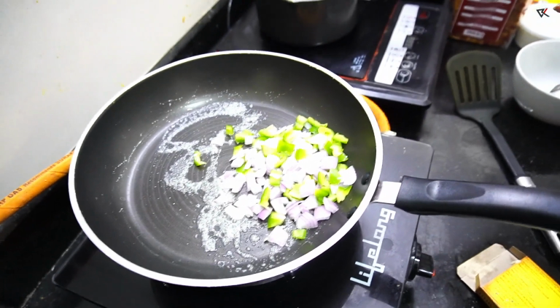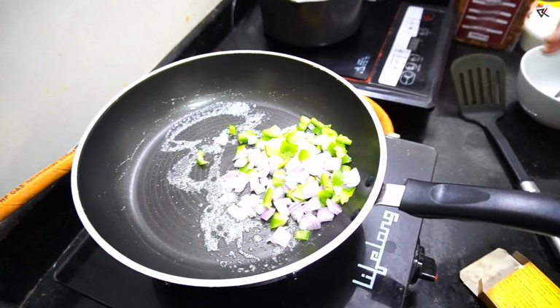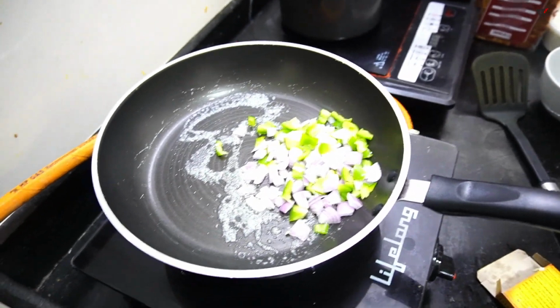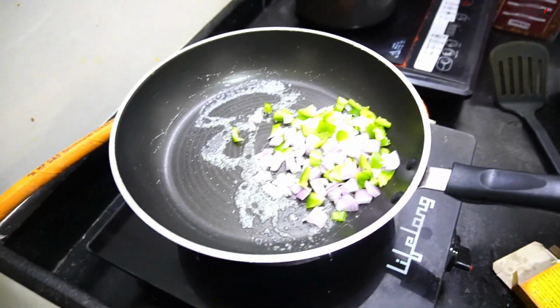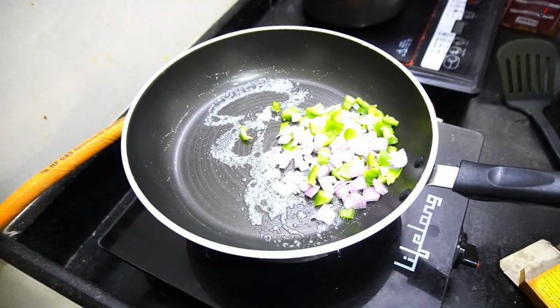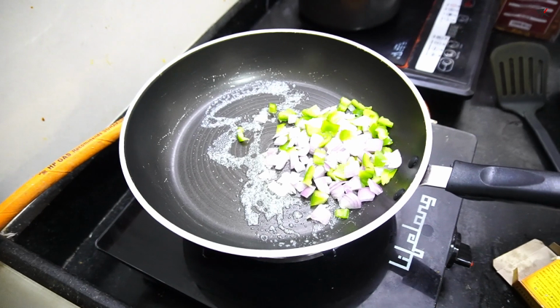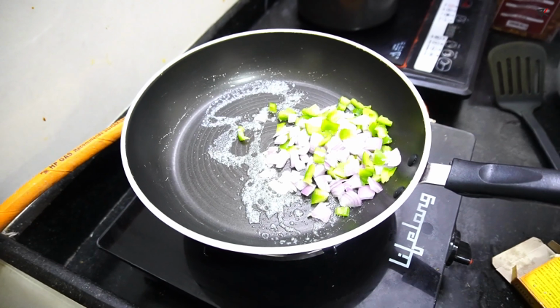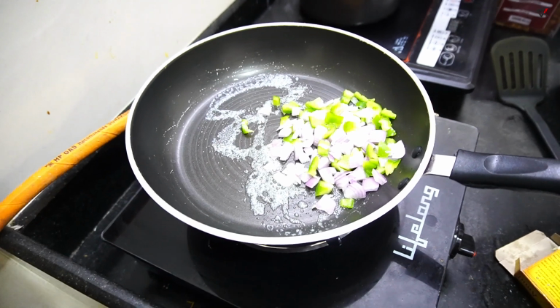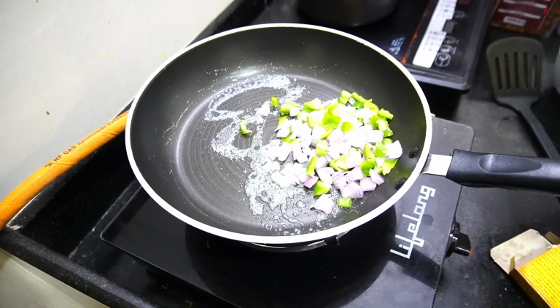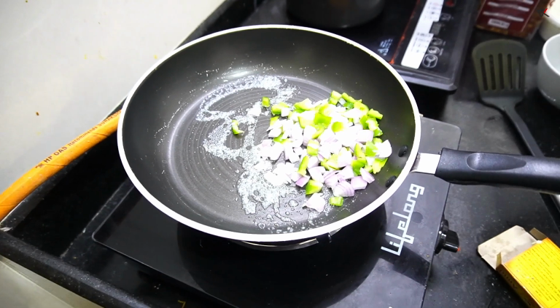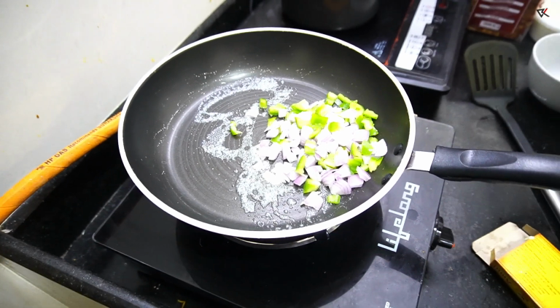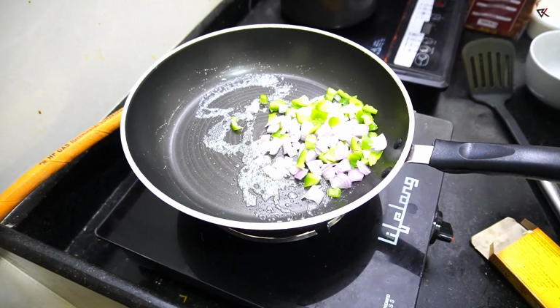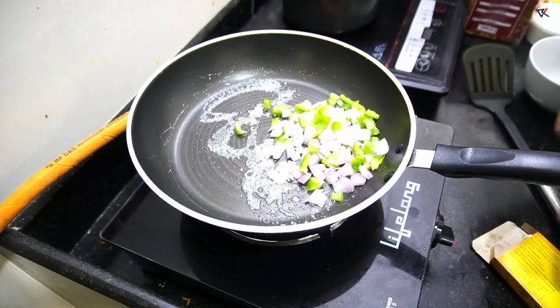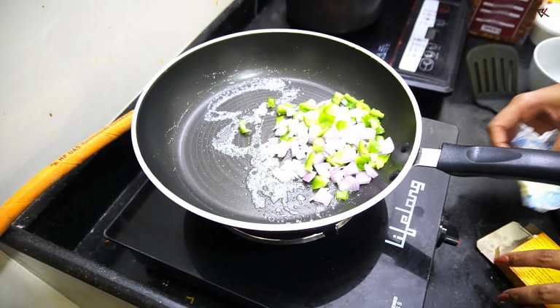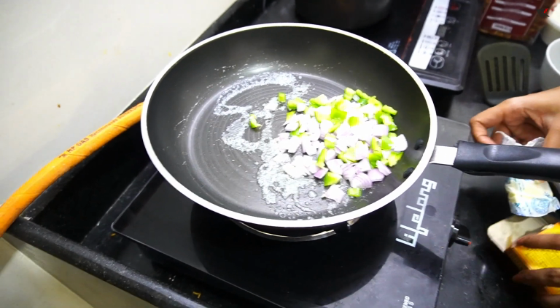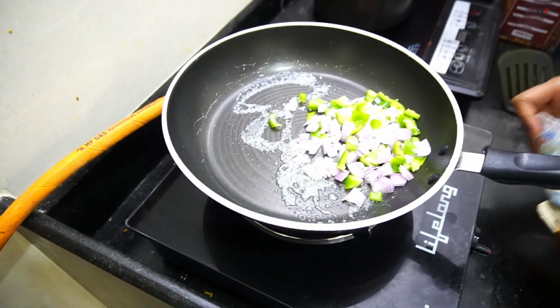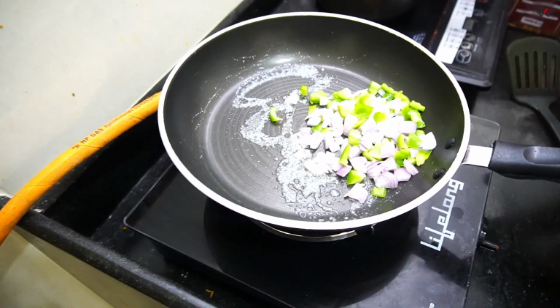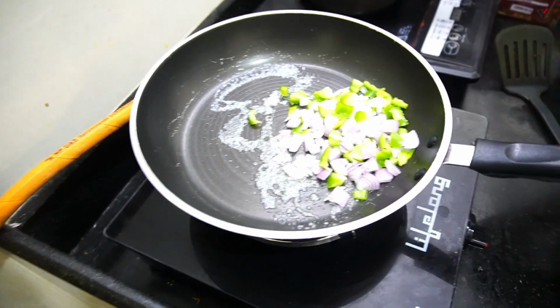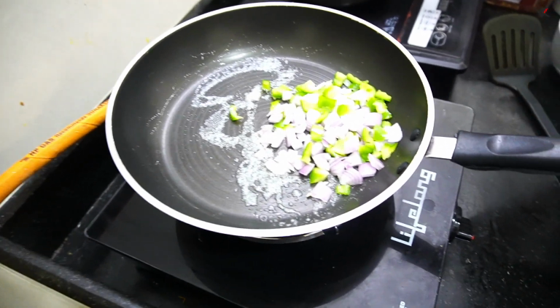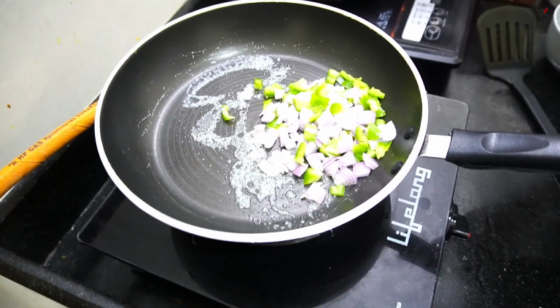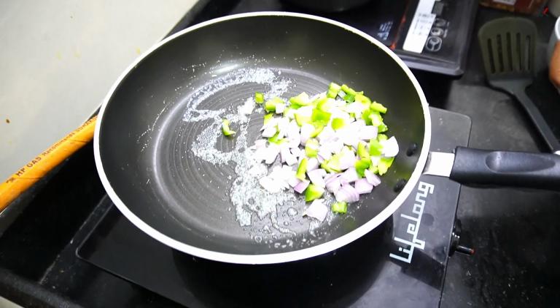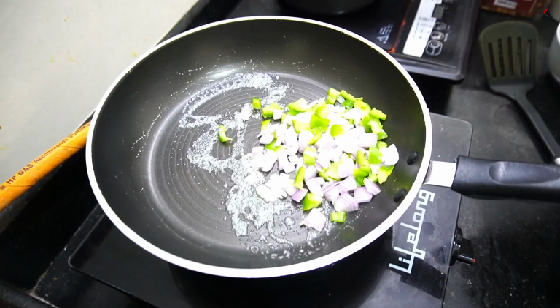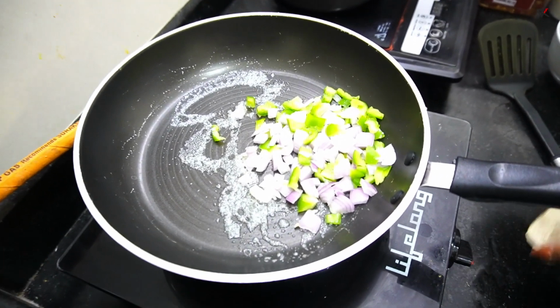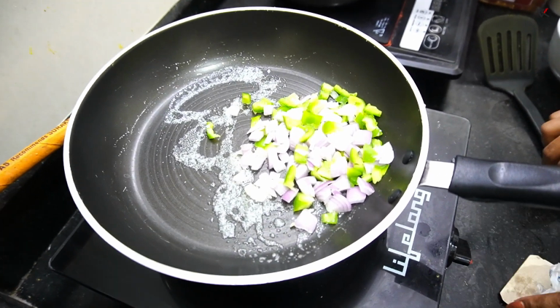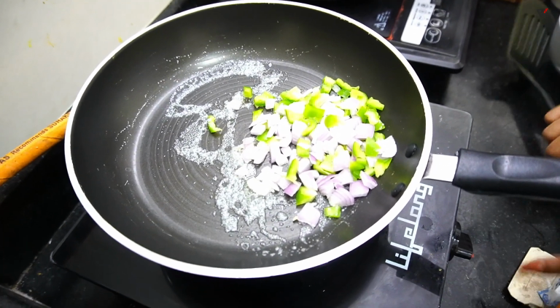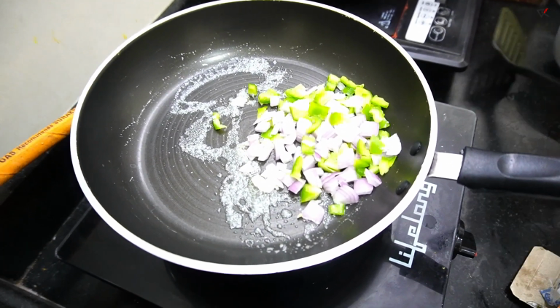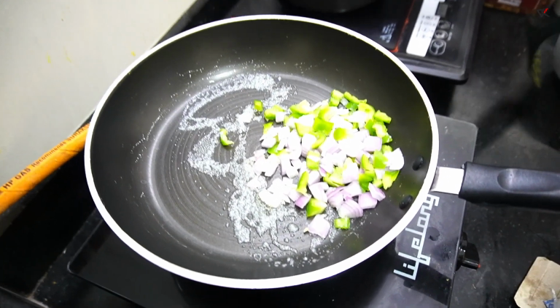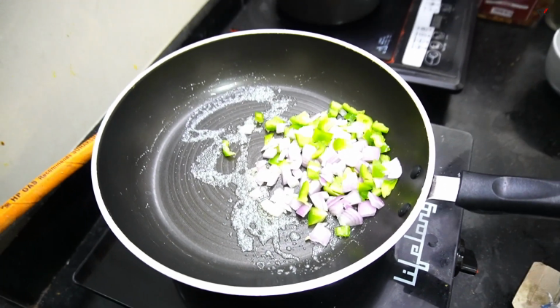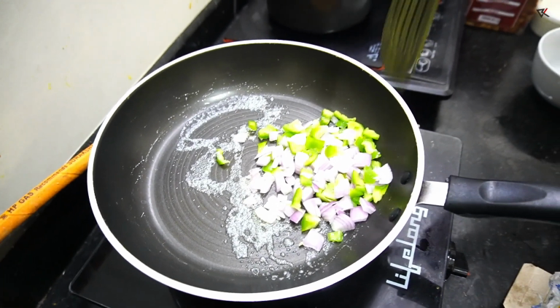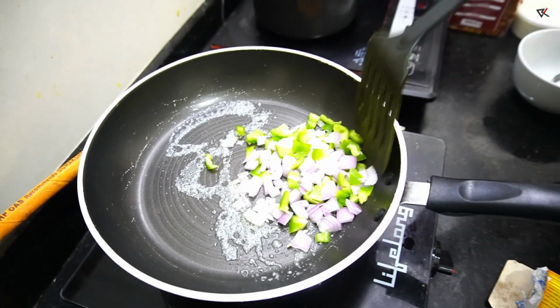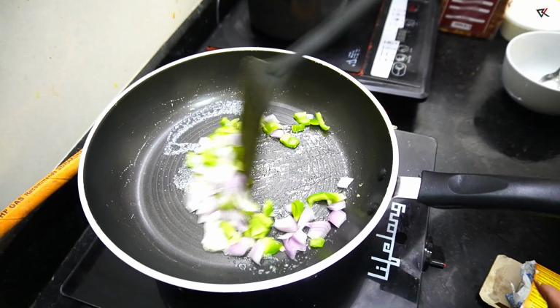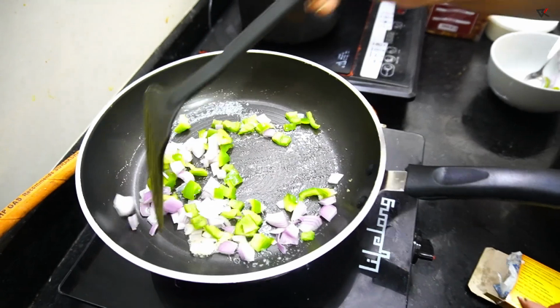Now the butter is in the pan. The onions and capsicum — we will sauté these first.